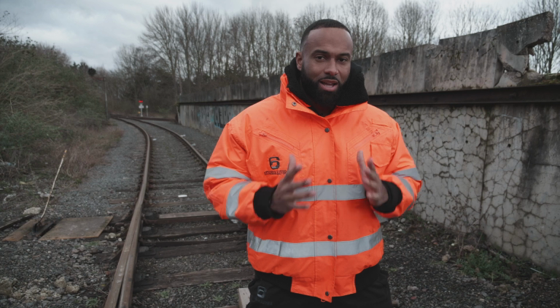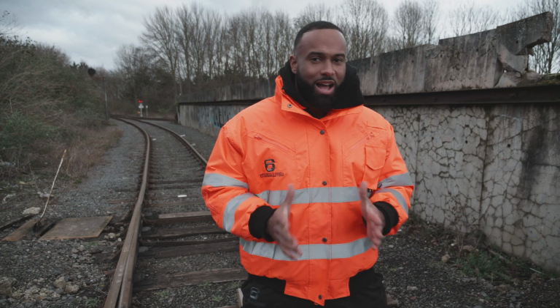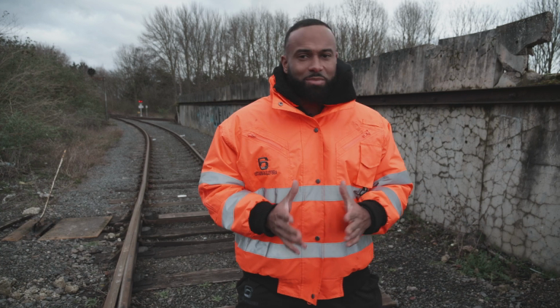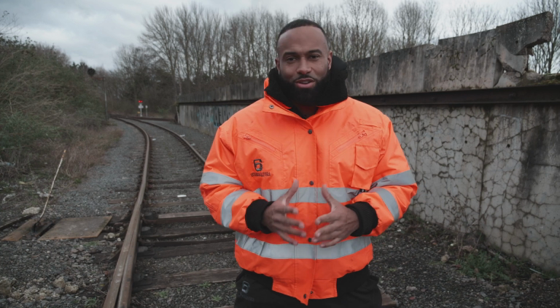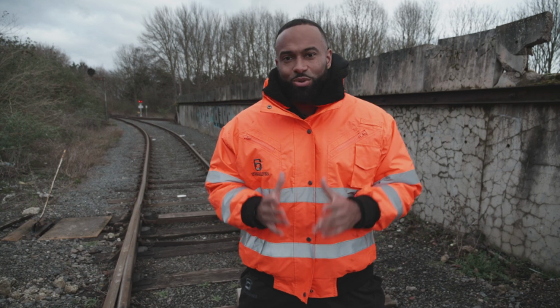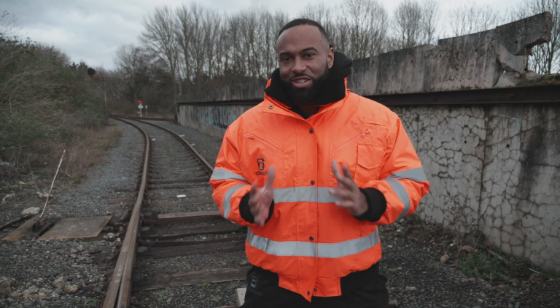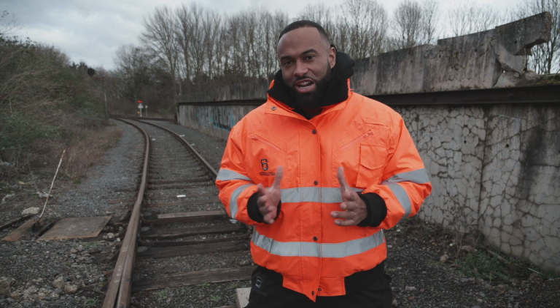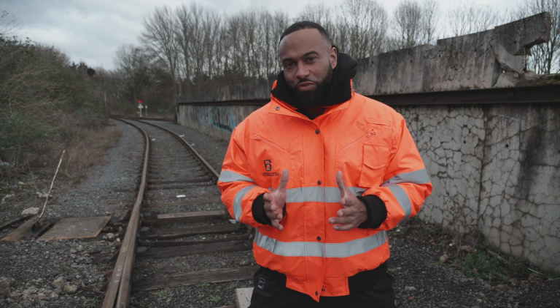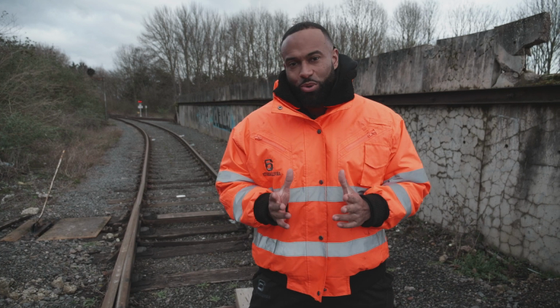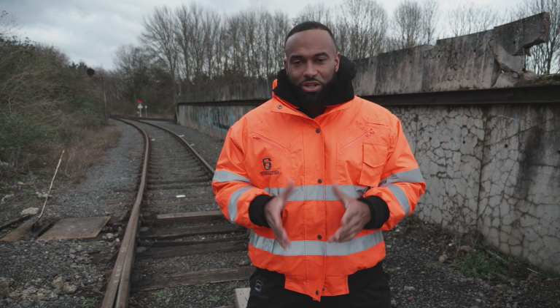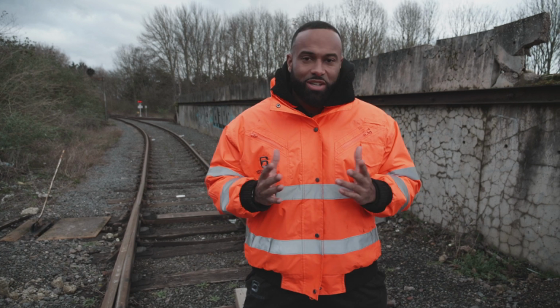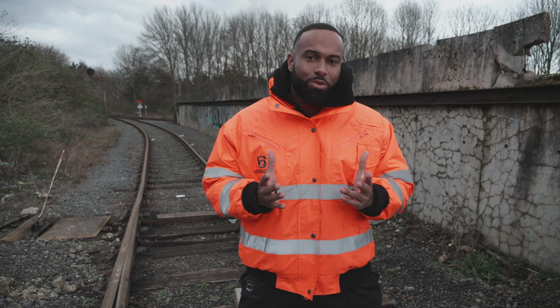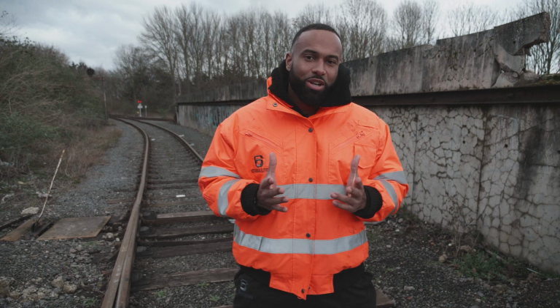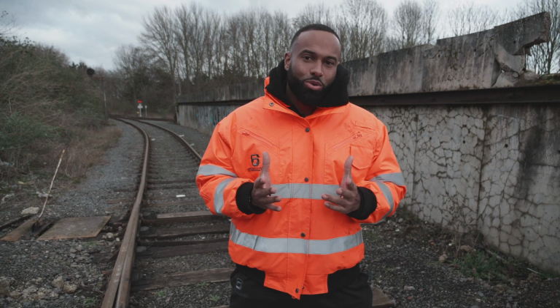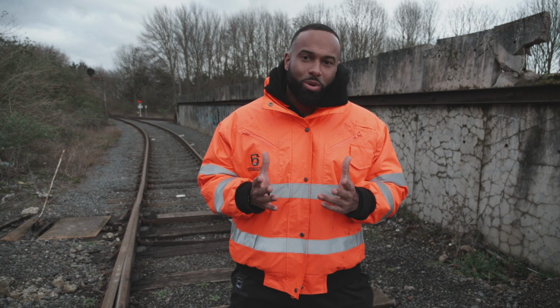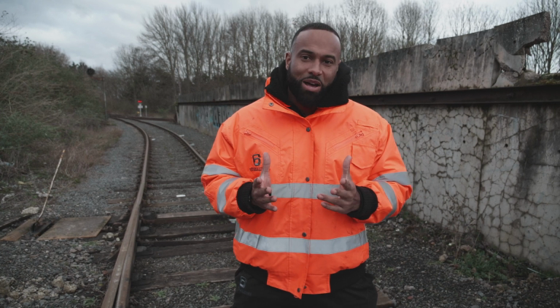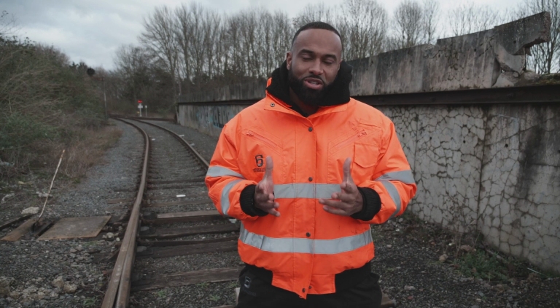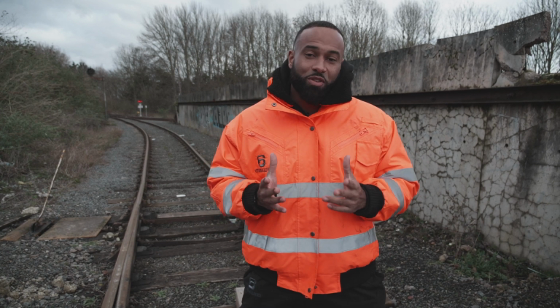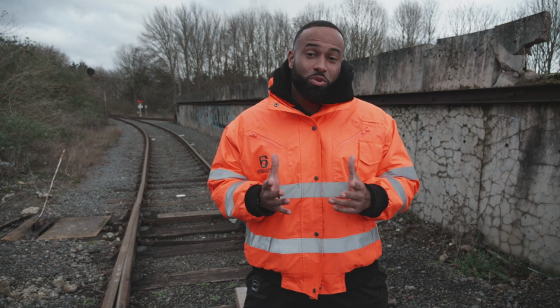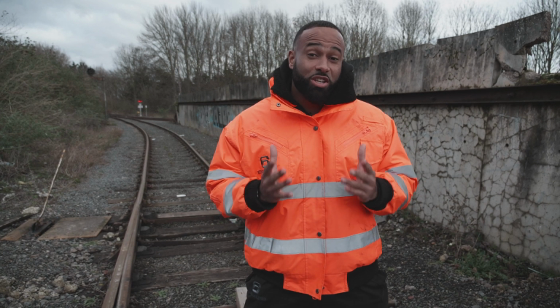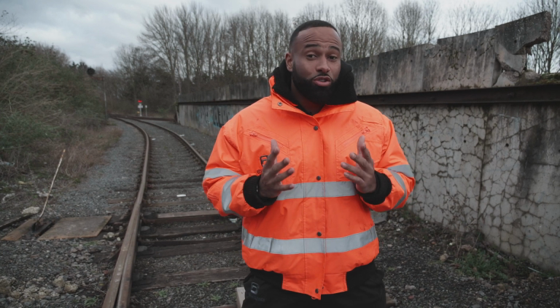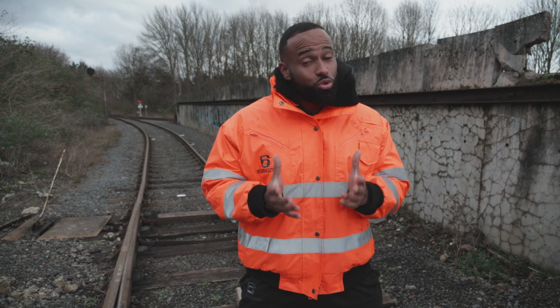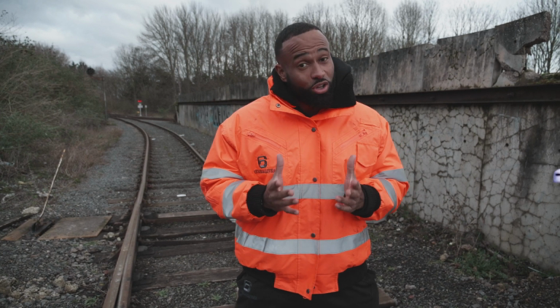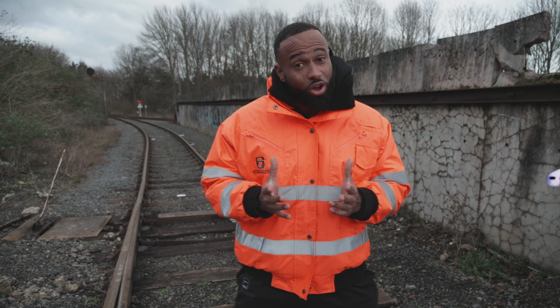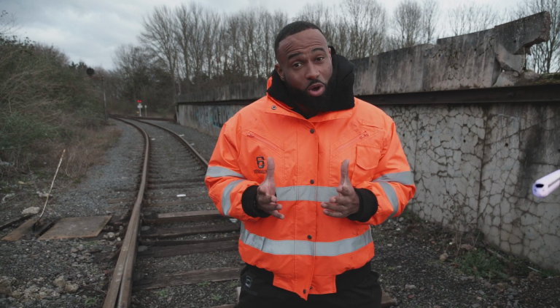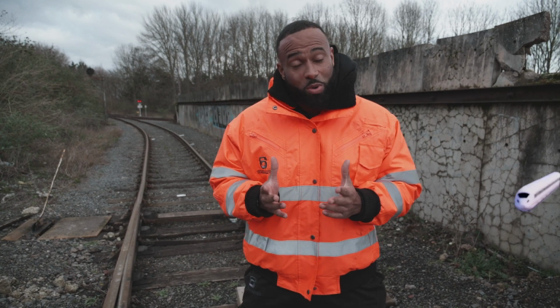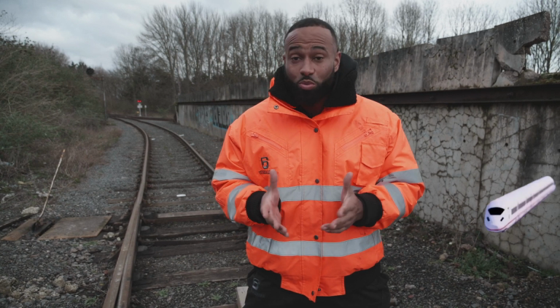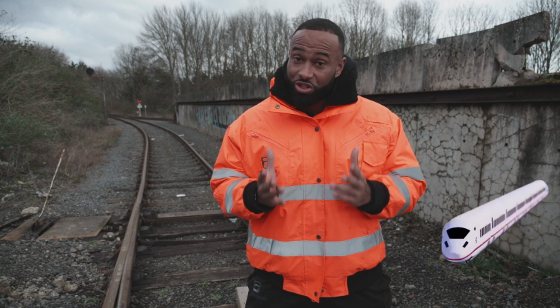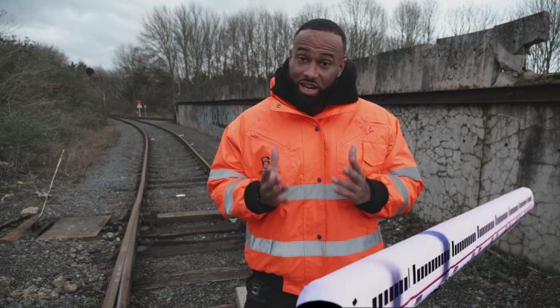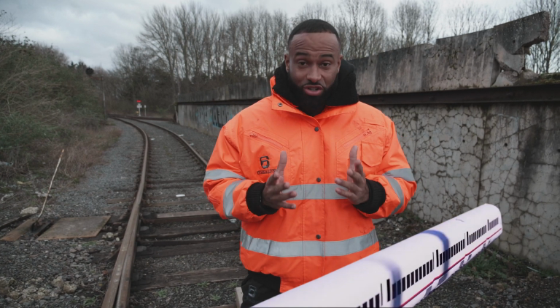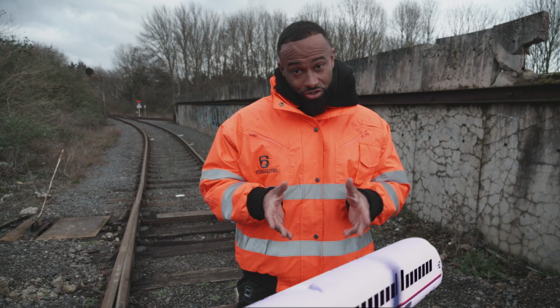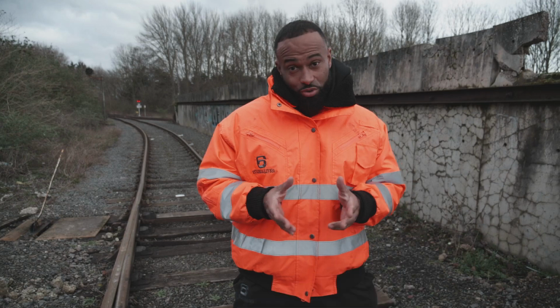Hi, I'm Daniel. This is Asheville. Today we're going to talk about something which is in the news a lot at the moment, which is HS2.